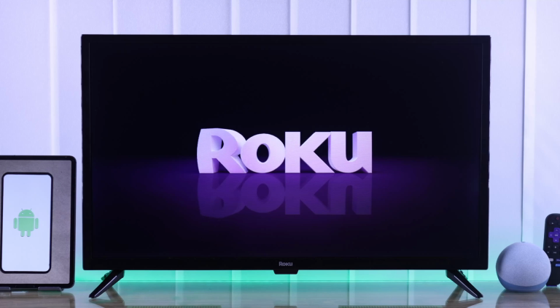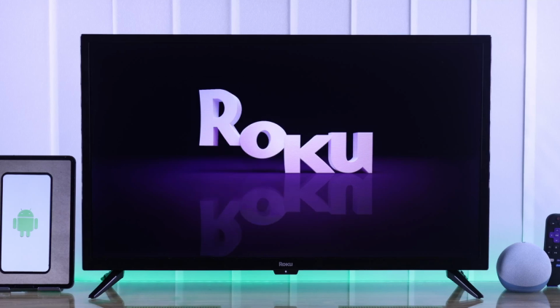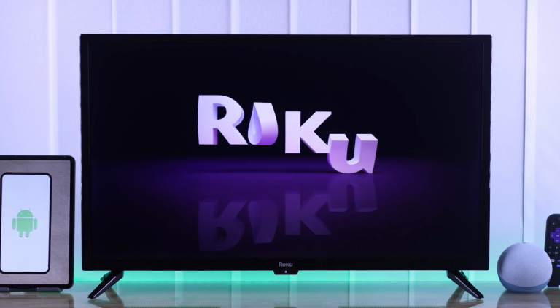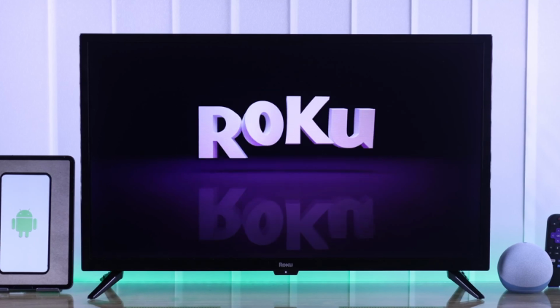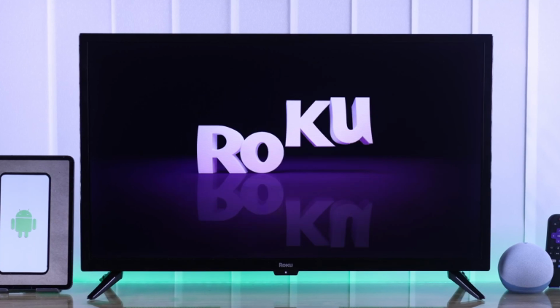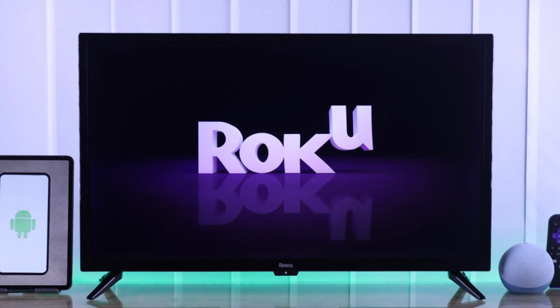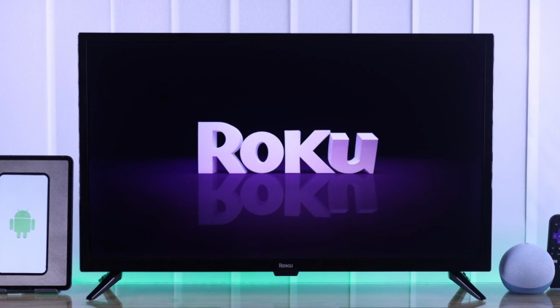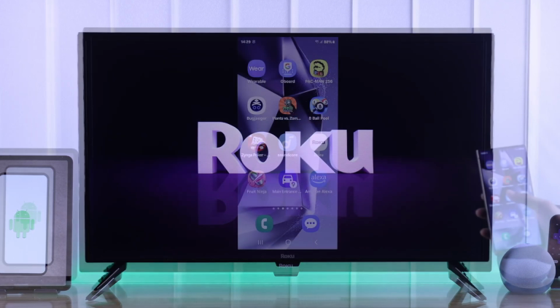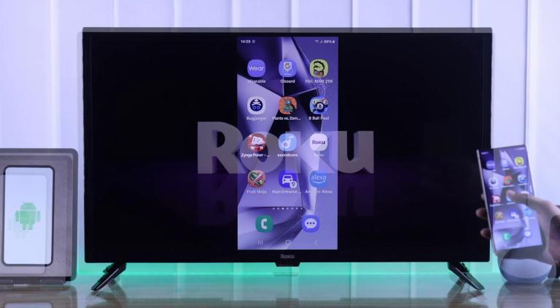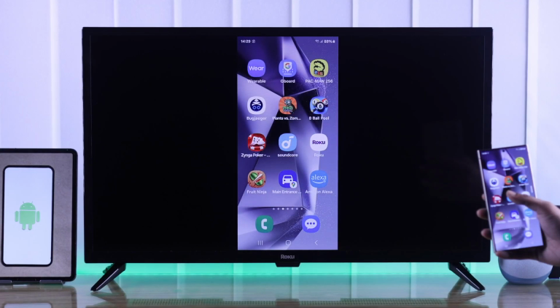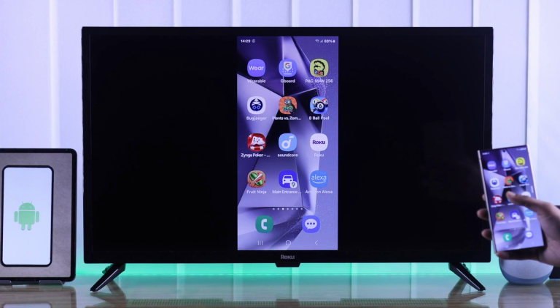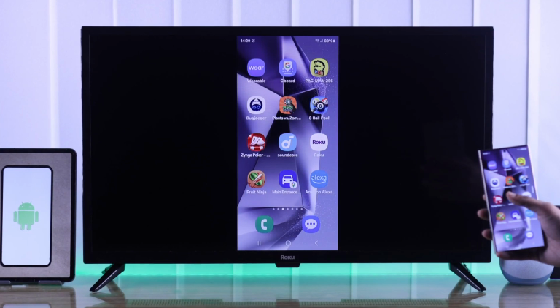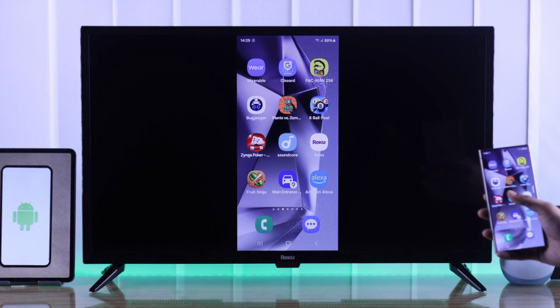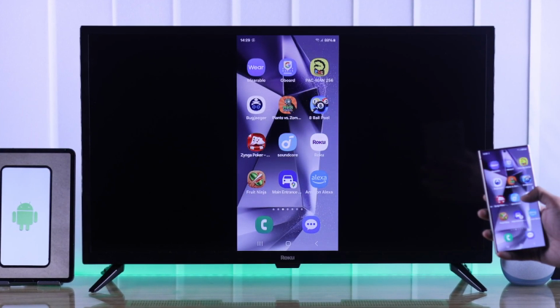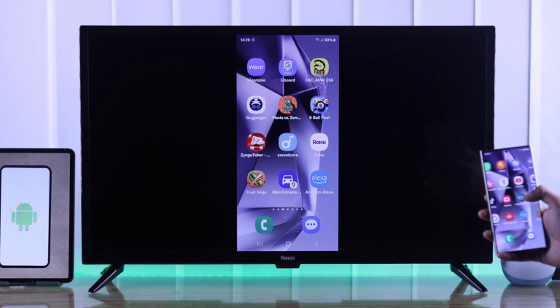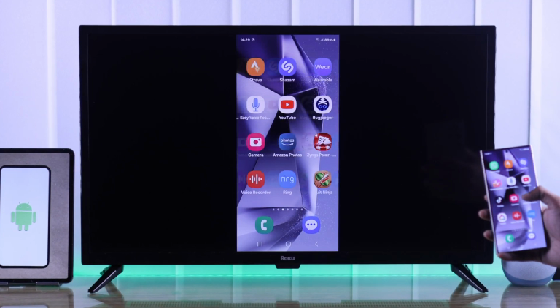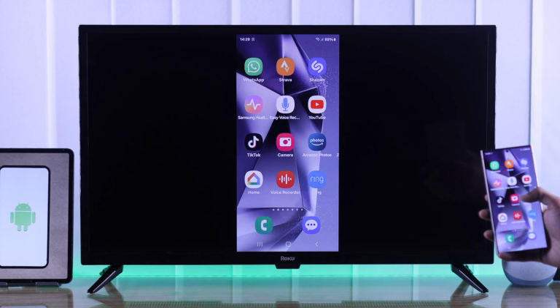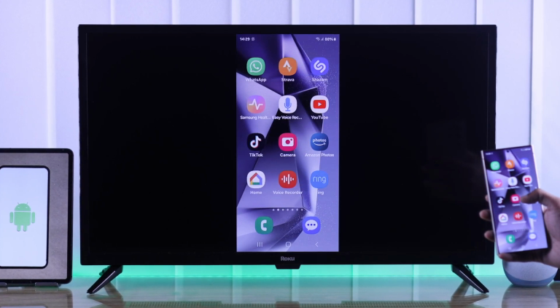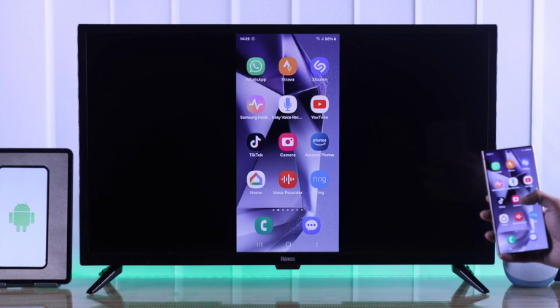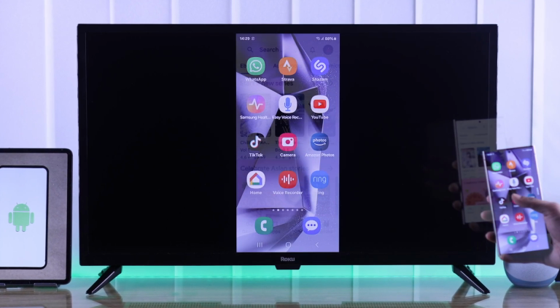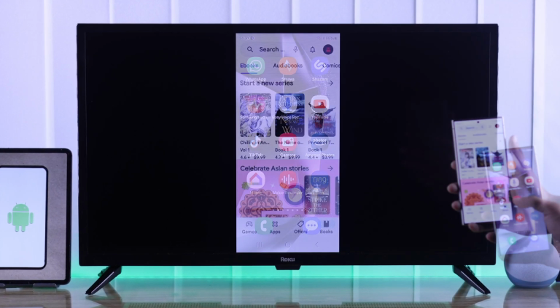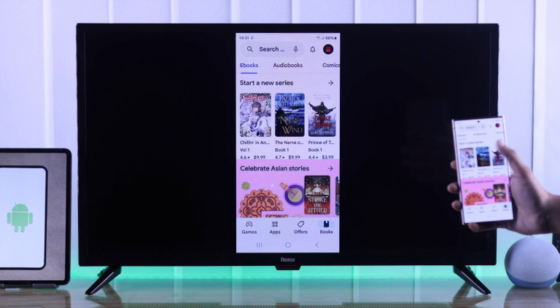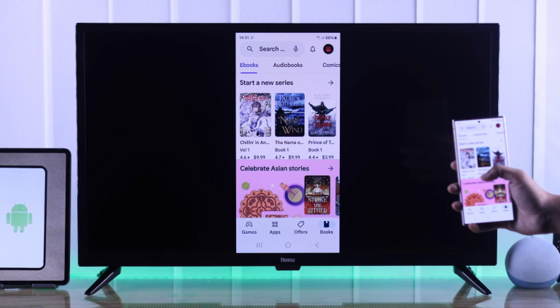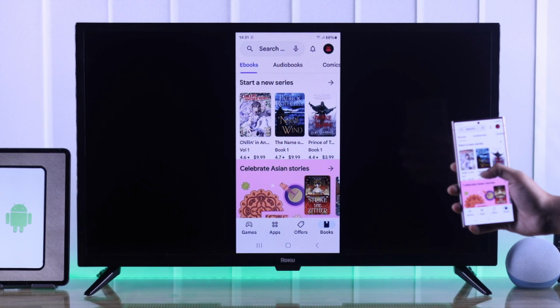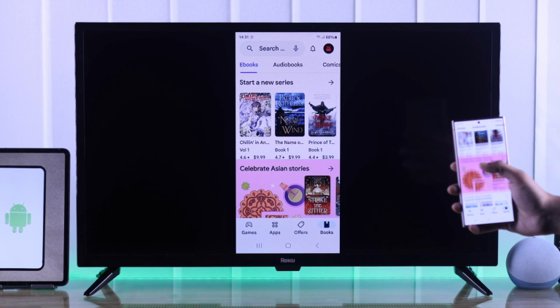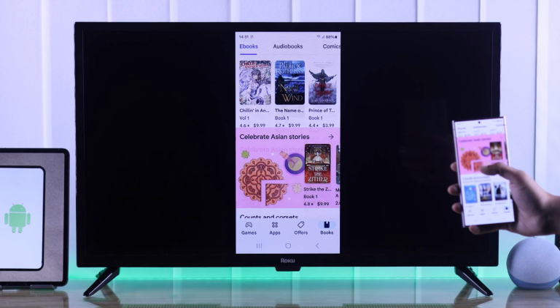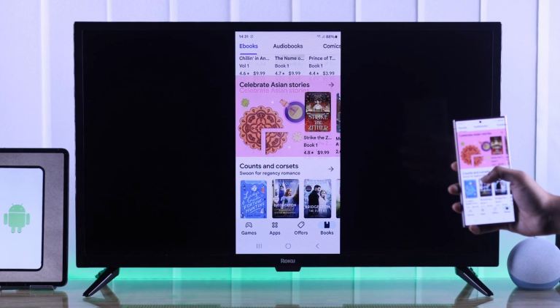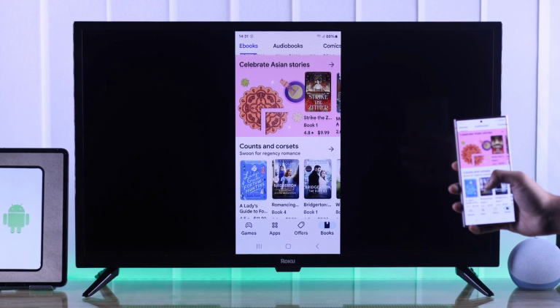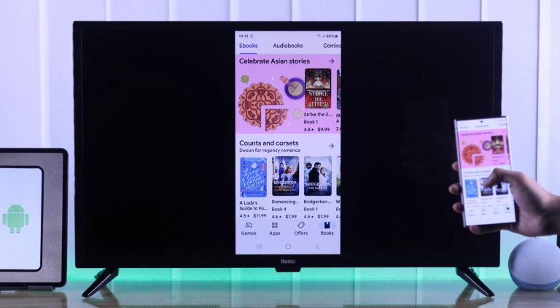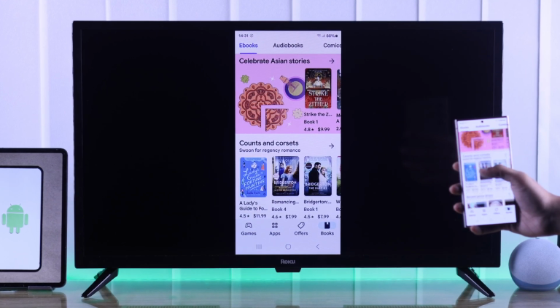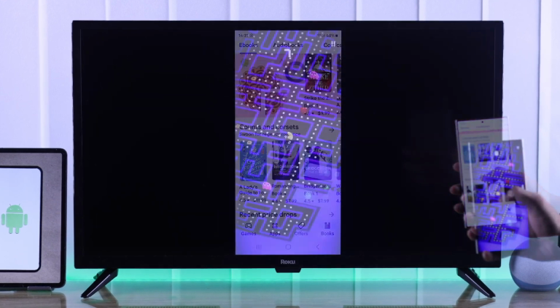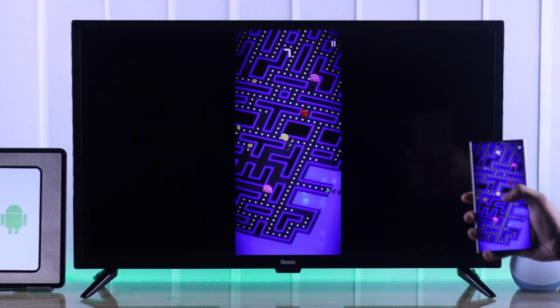Today I'll show you how to cast or screen mirror any Android phone to your Roku TV and share this display. So let's get started.